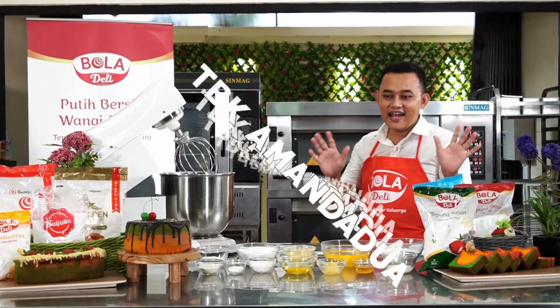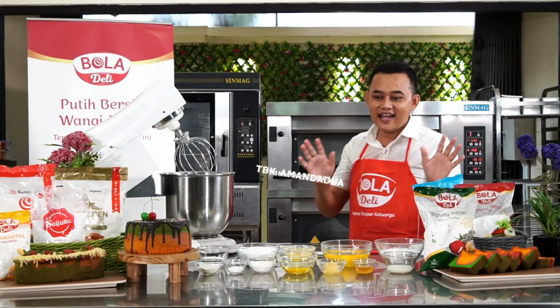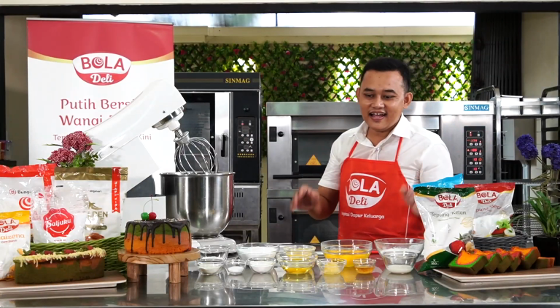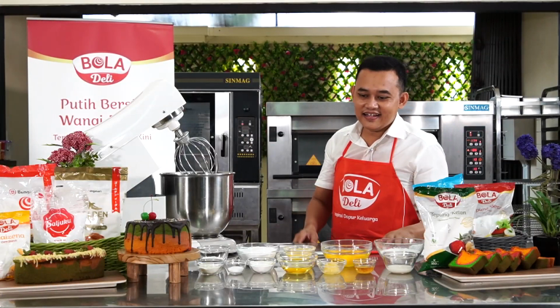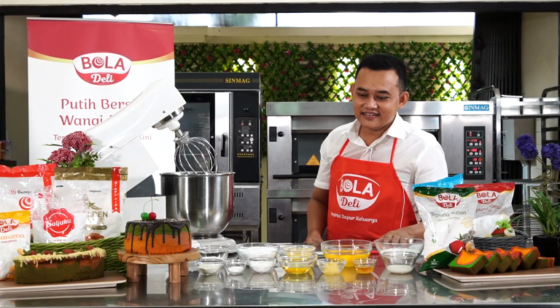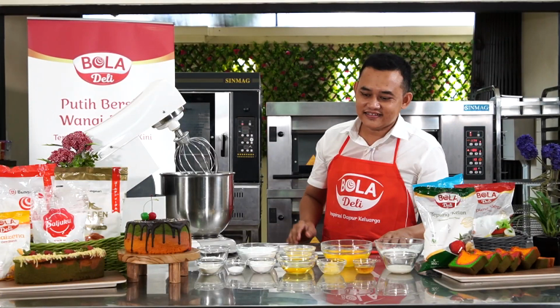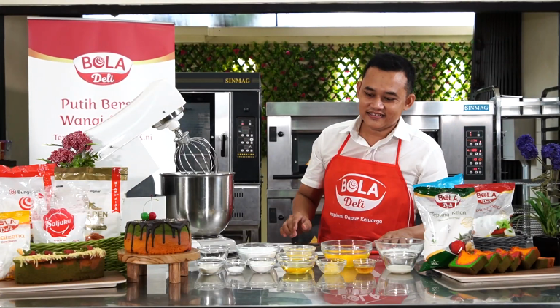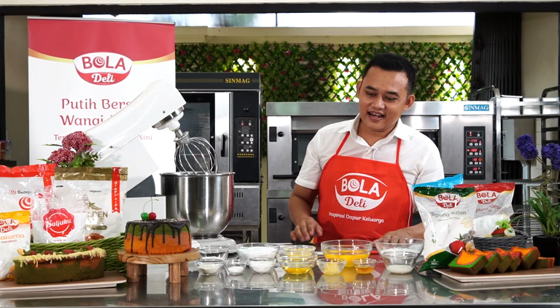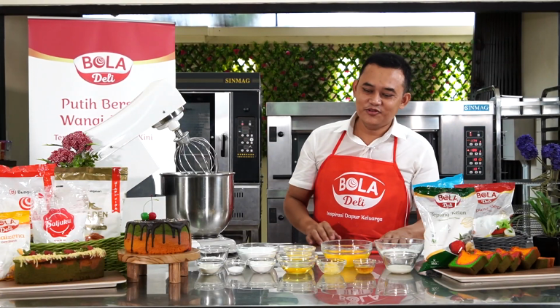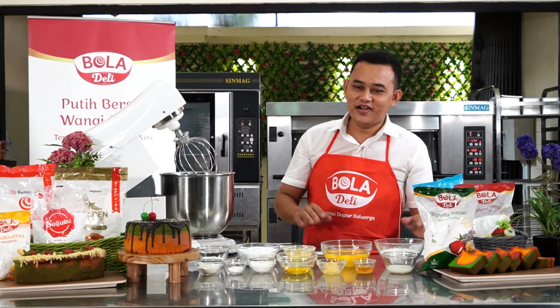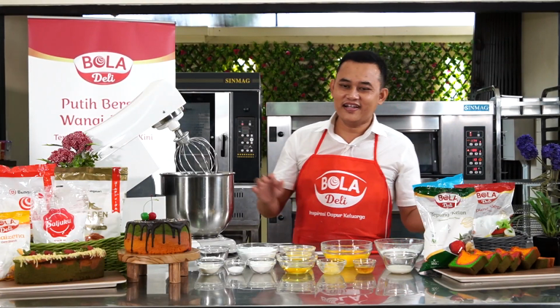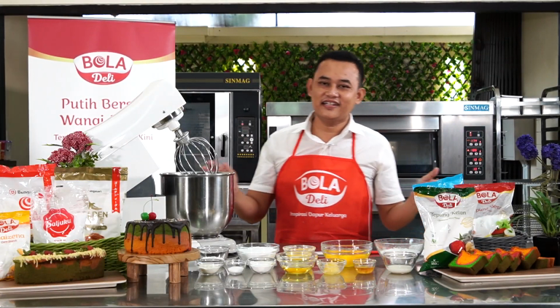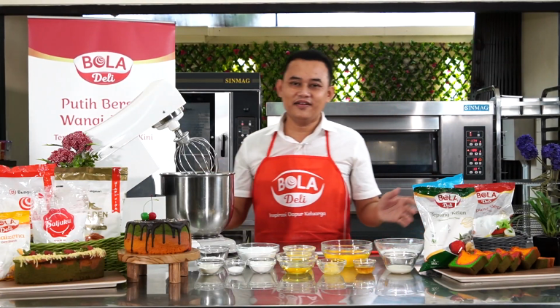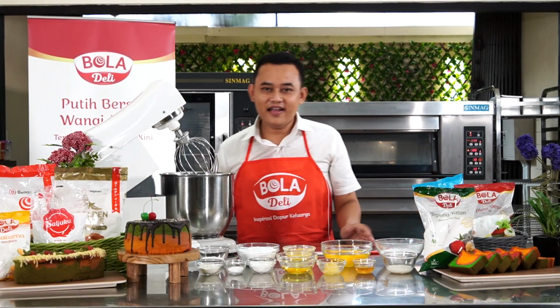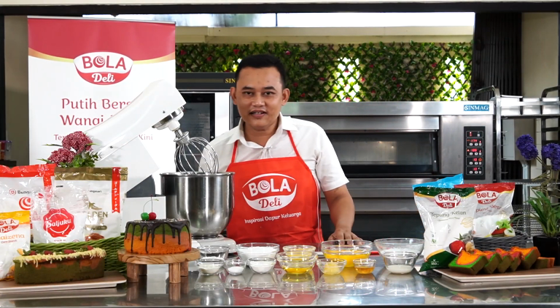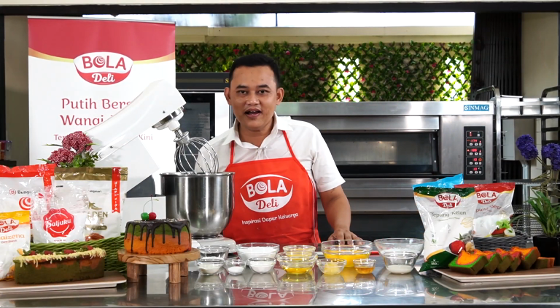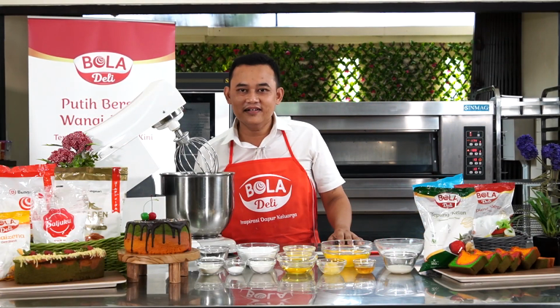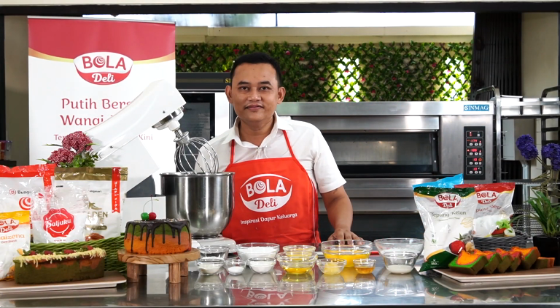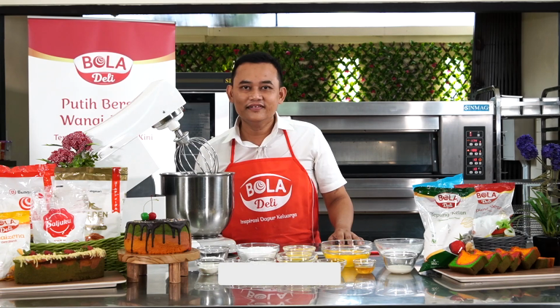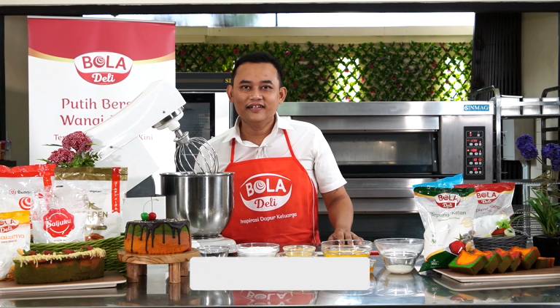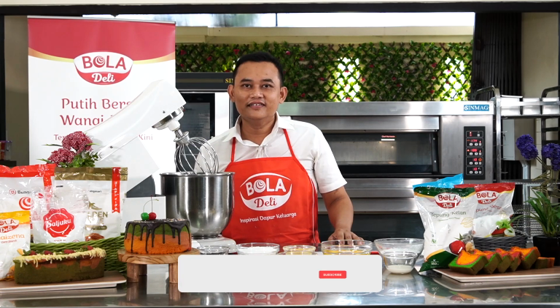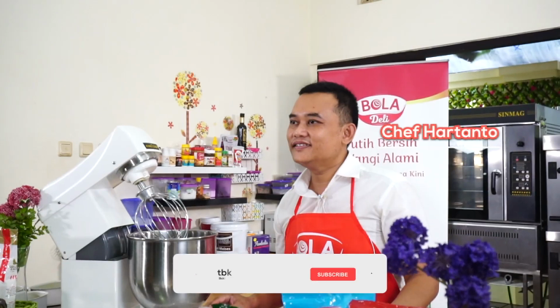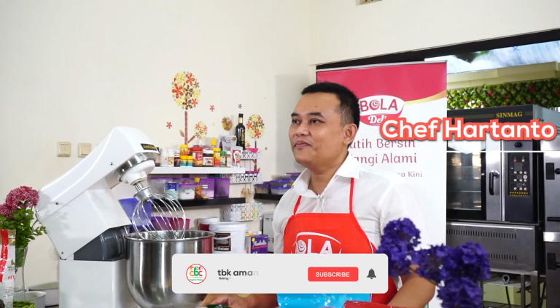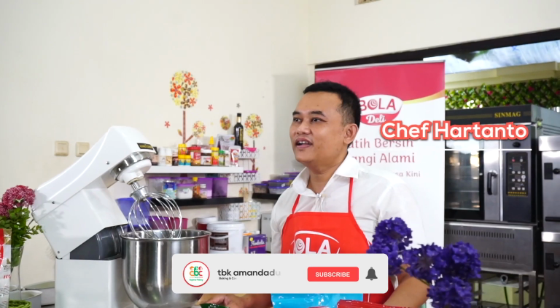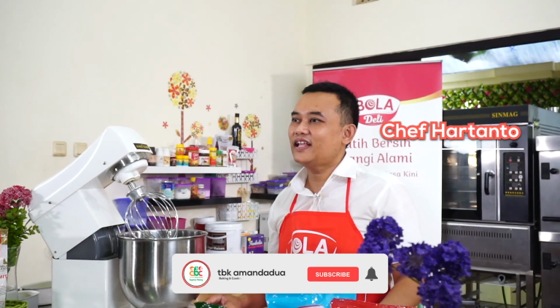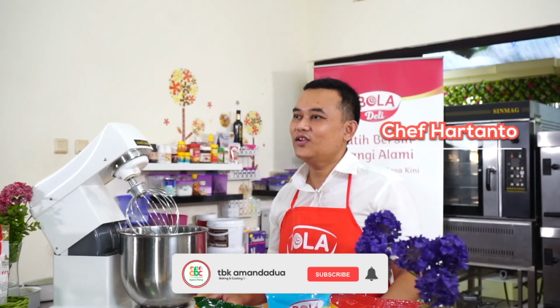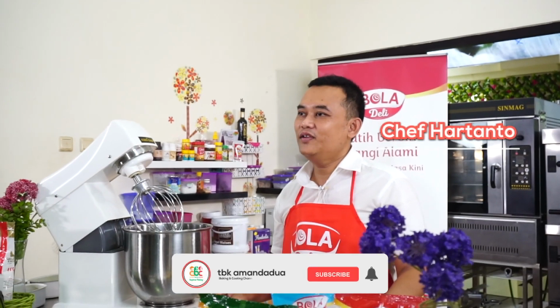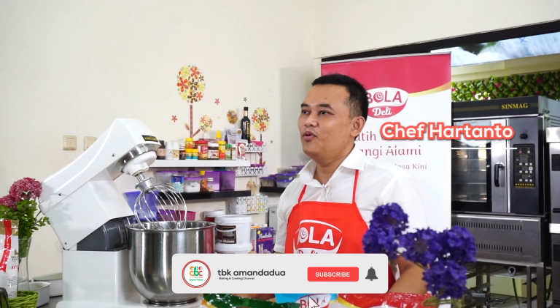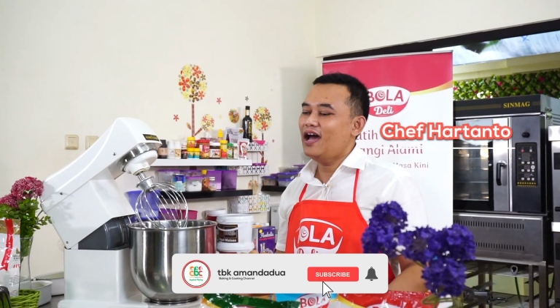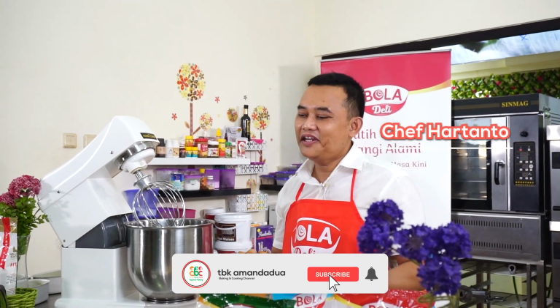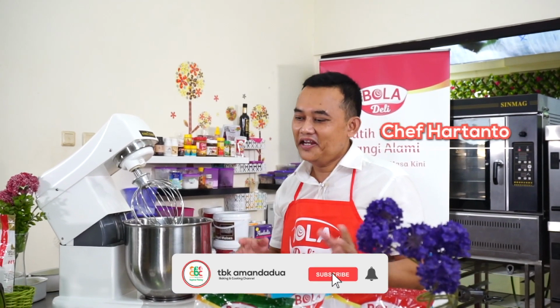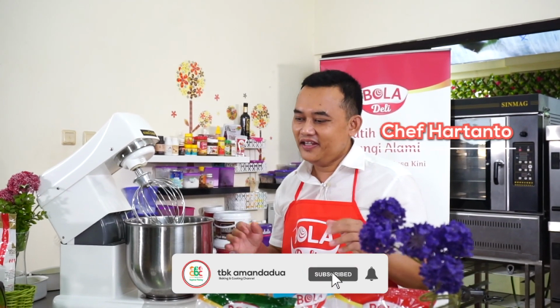Hello everyone, welcome to my channel. Chef Hartanto from Bola Dairy.